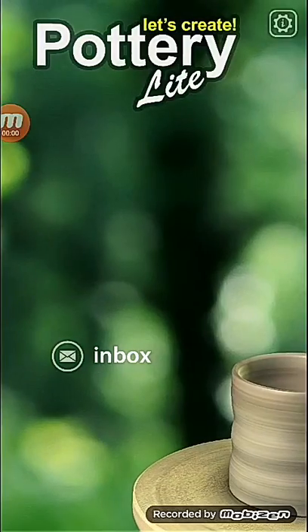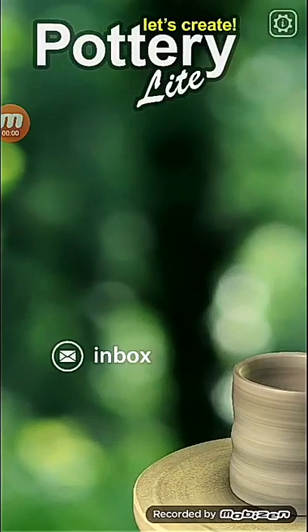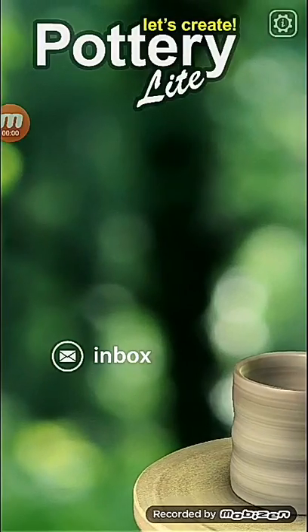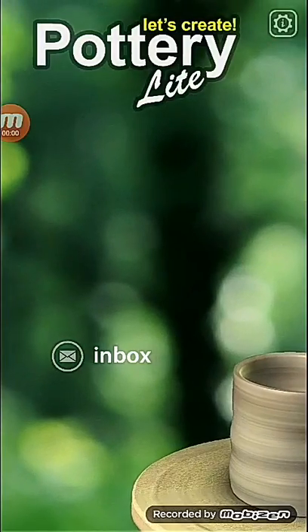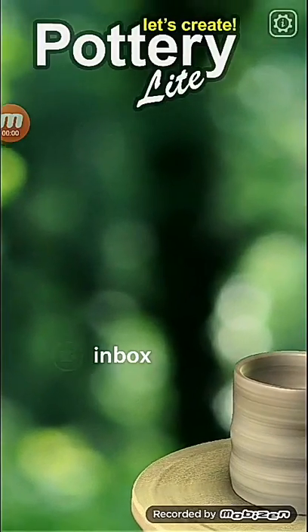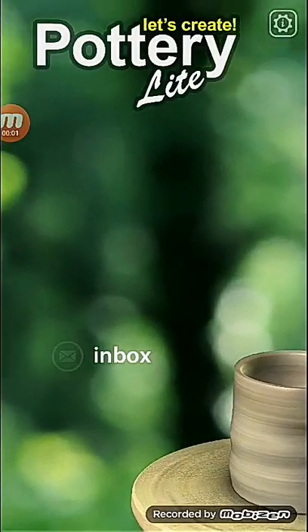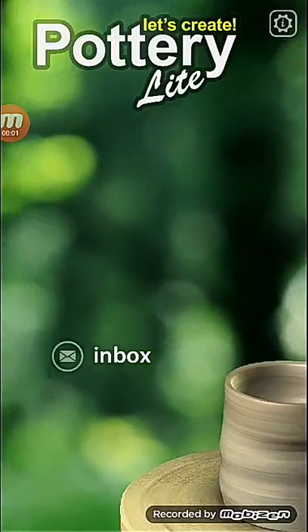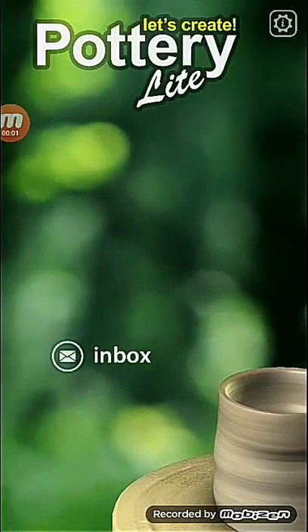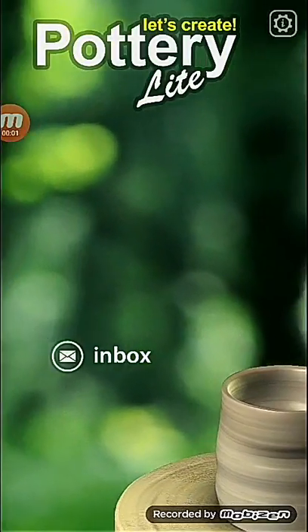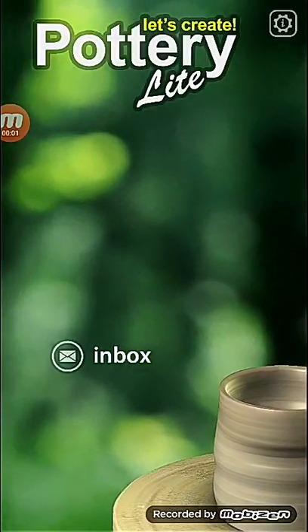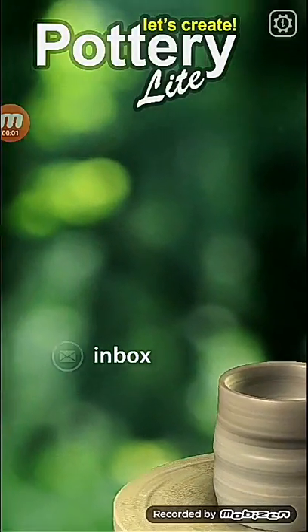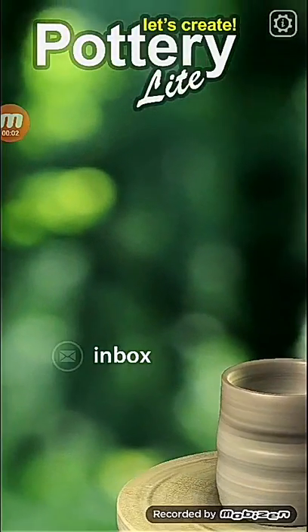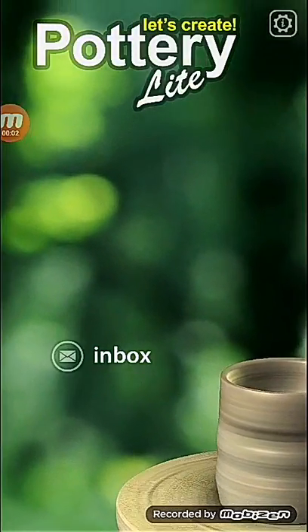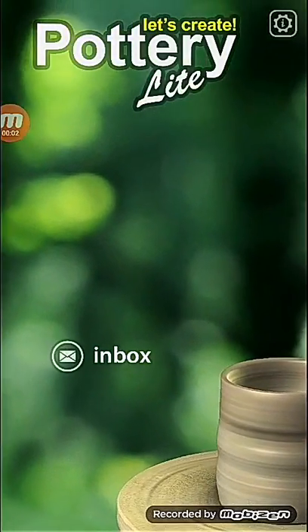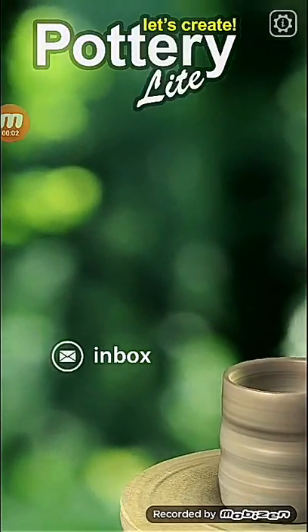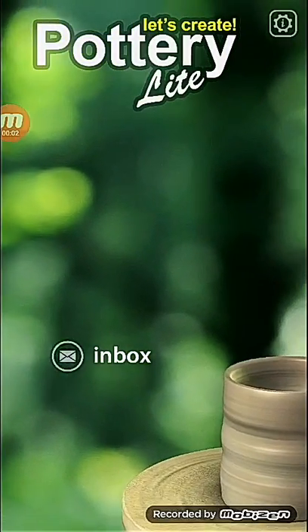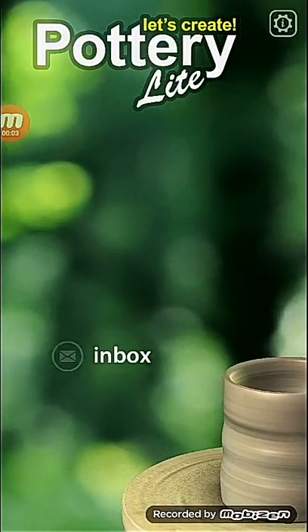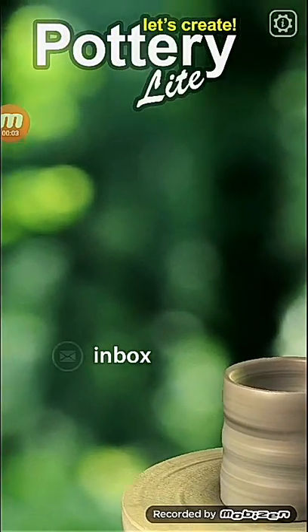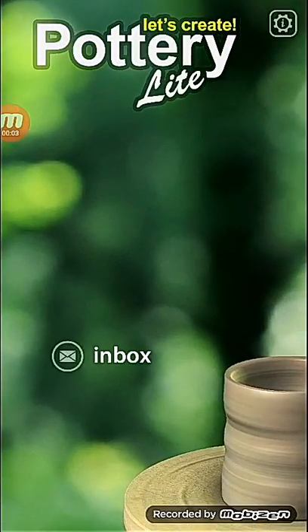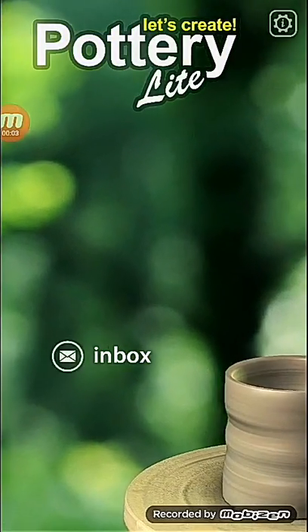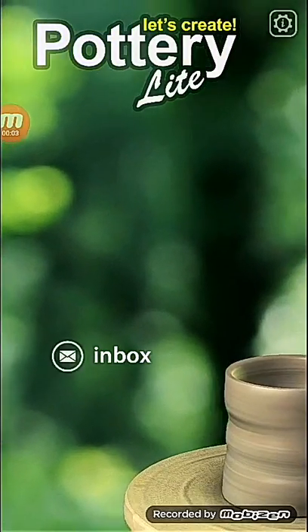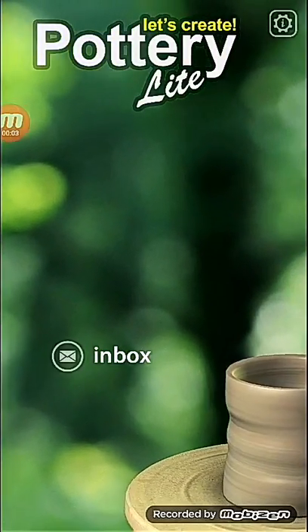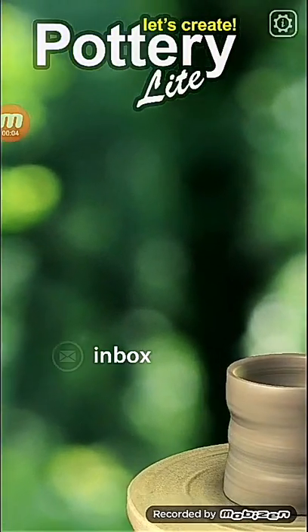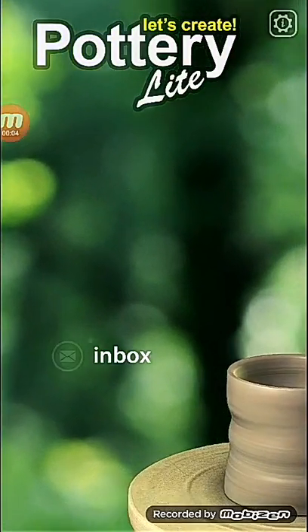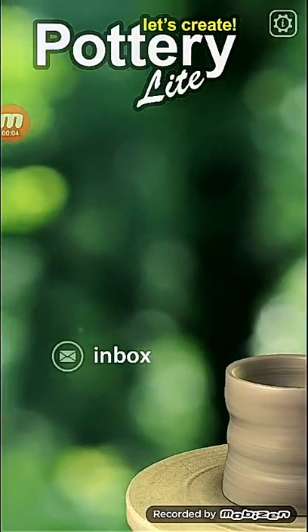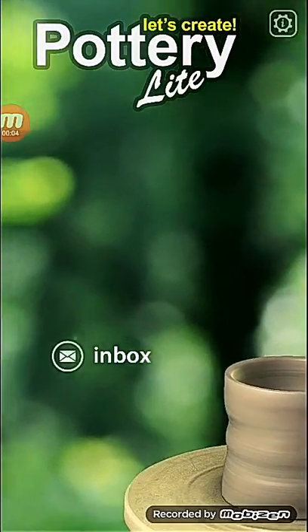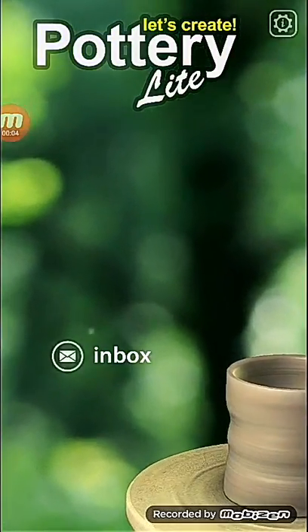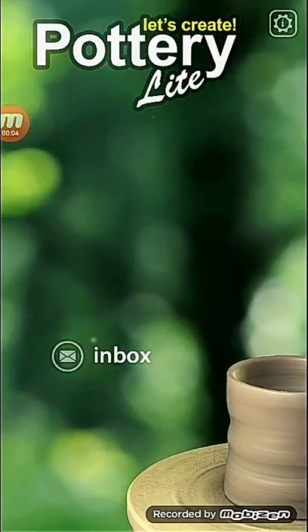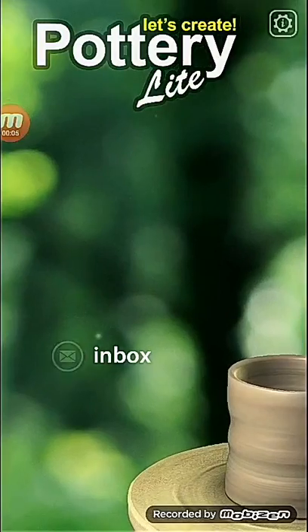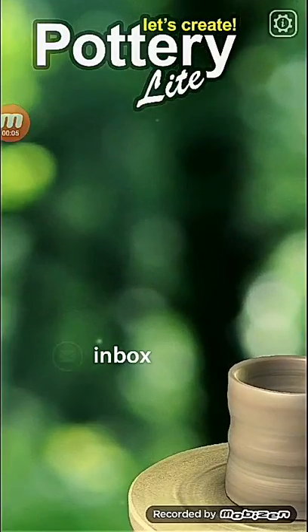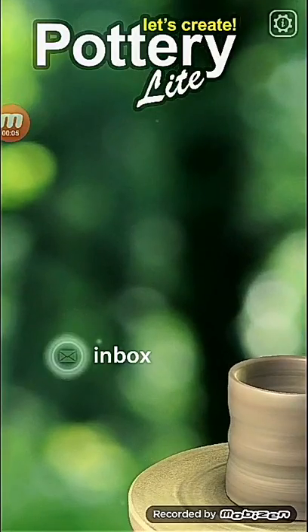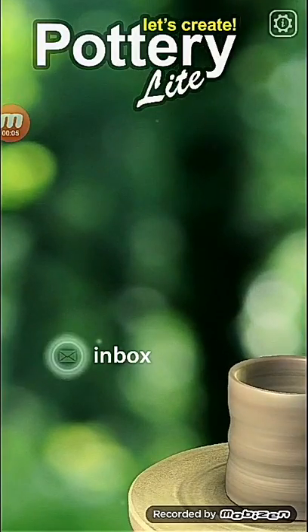Hi friends, I am Ajay. I am going to show you how to play Let's Create Pottery Light.